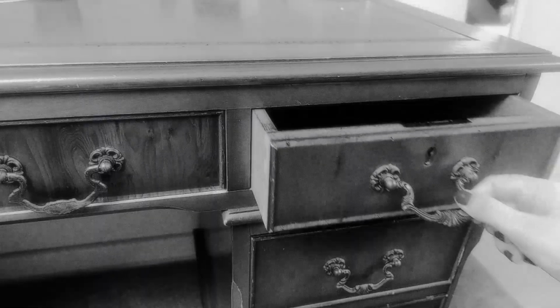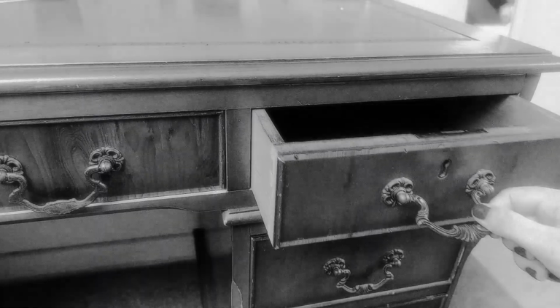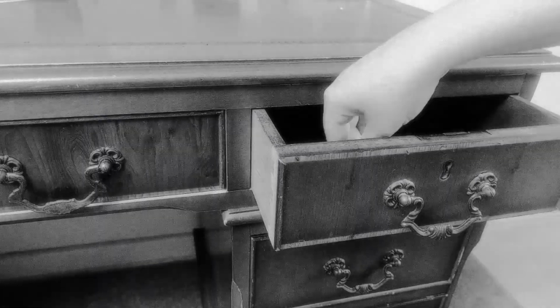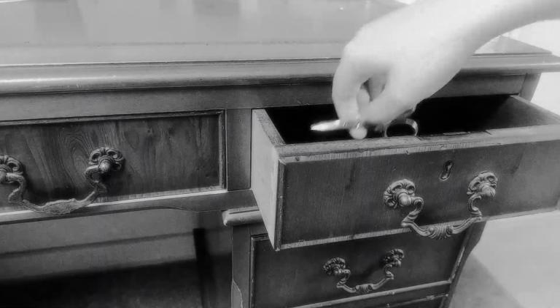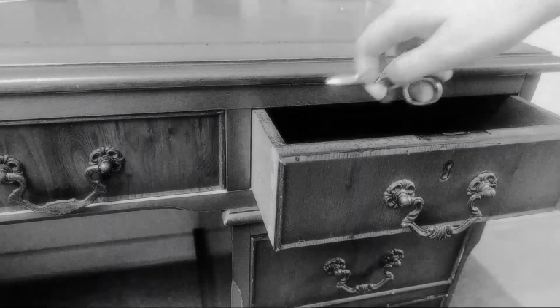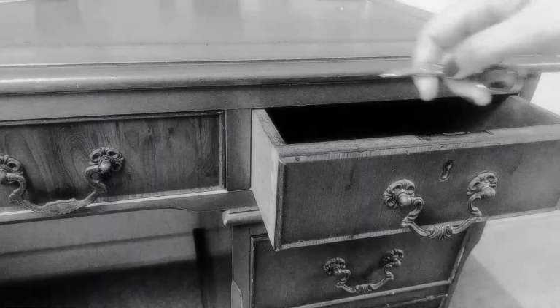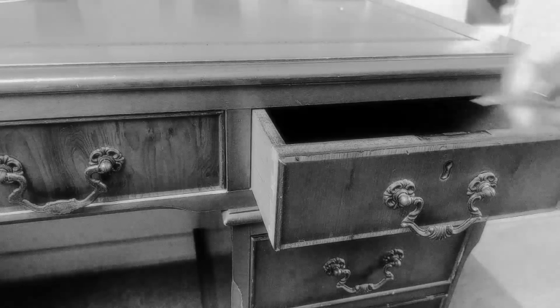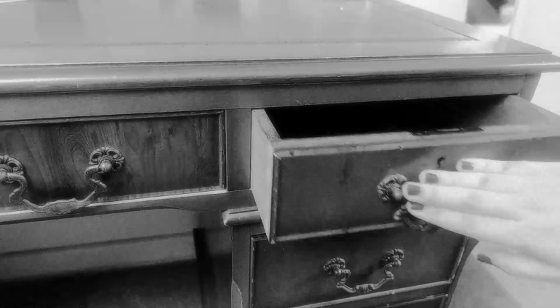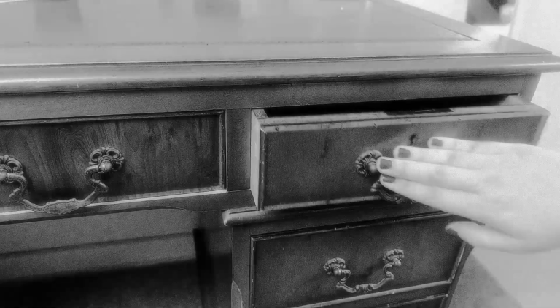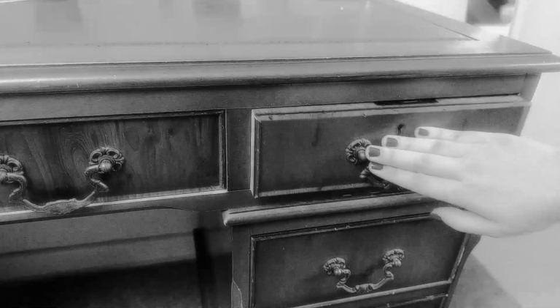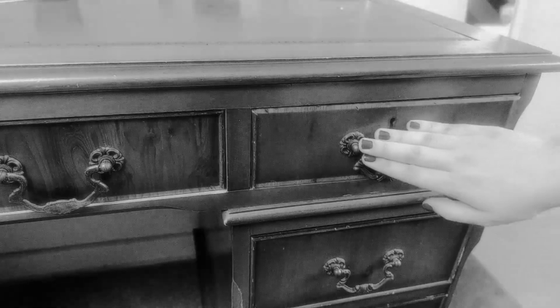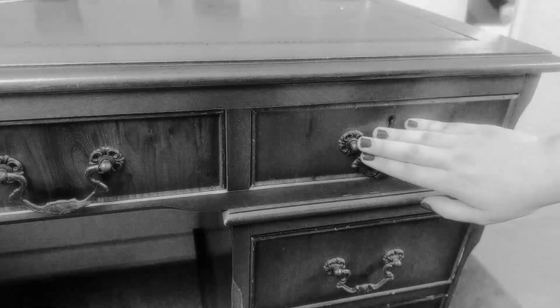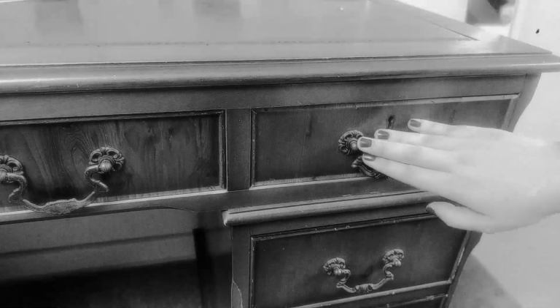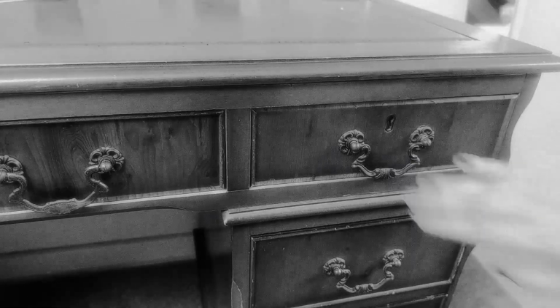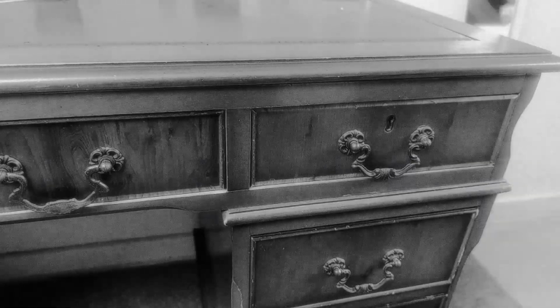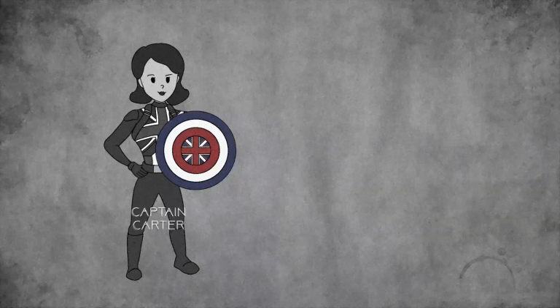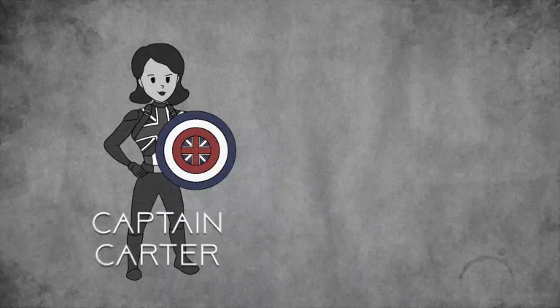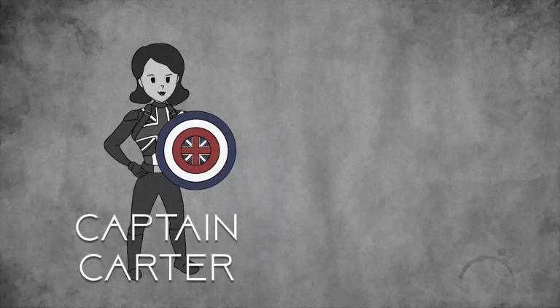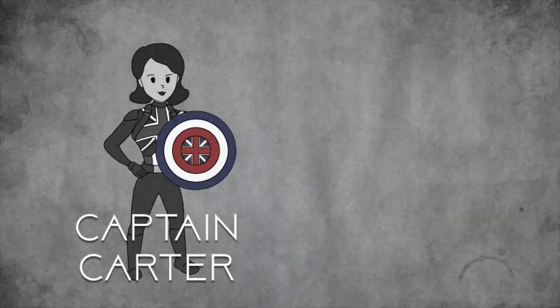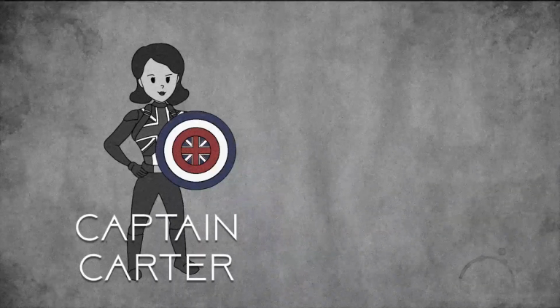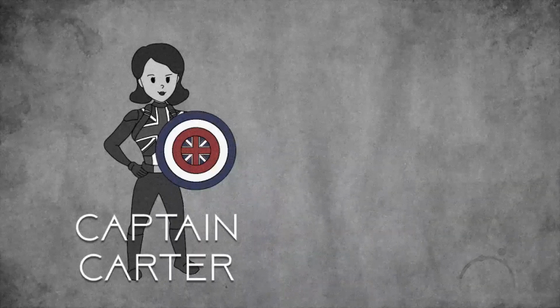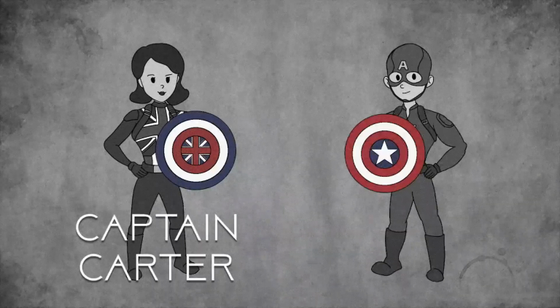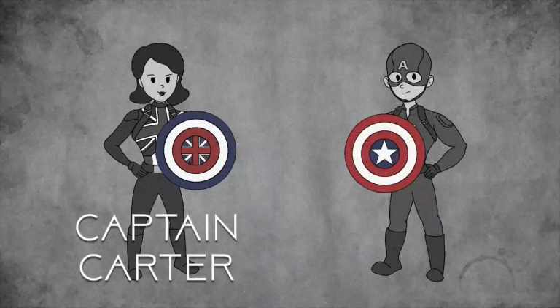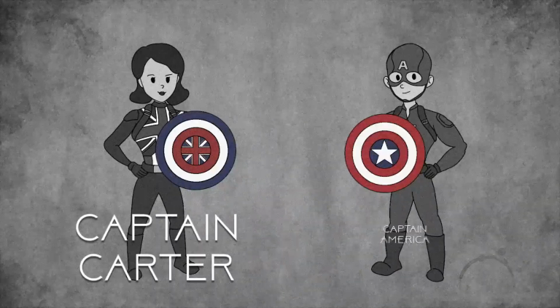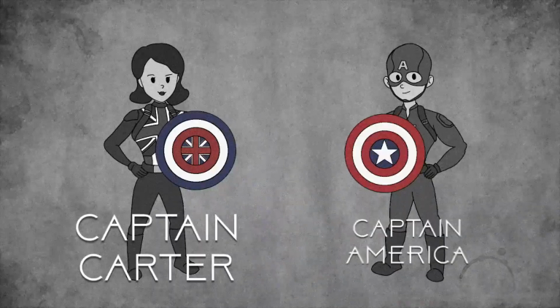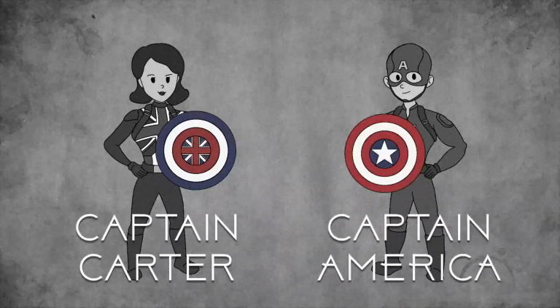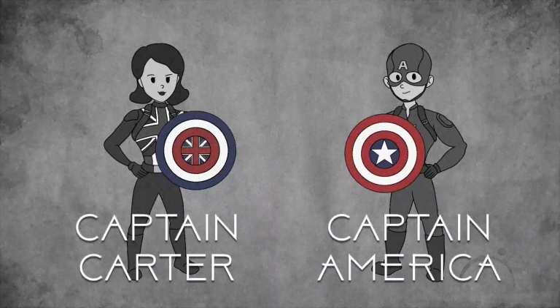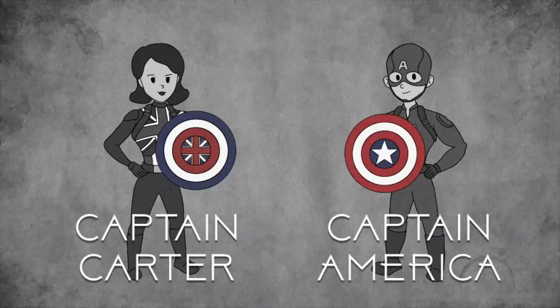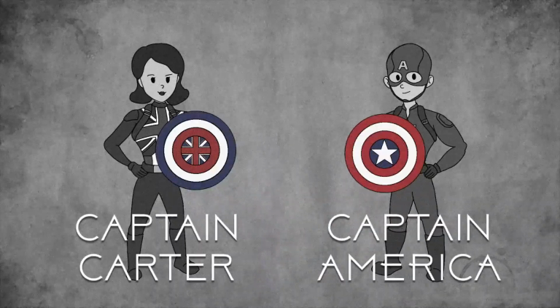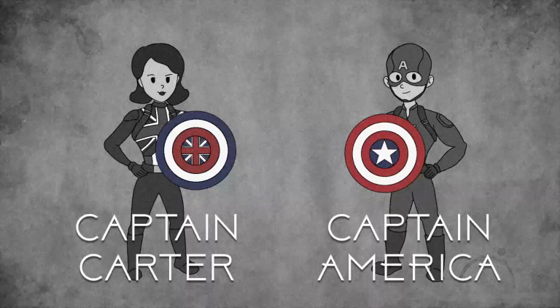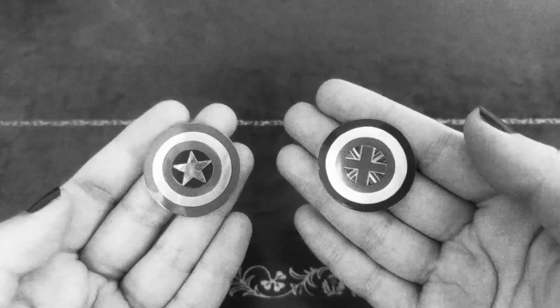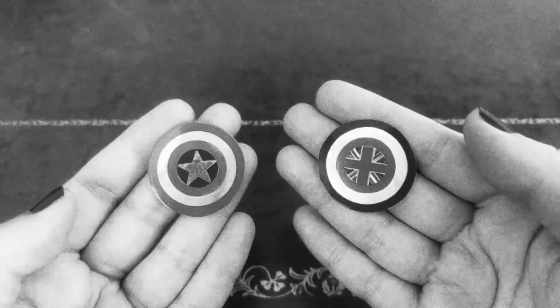Welcome to Crafting with Peggy Carter. Today I will show you how to make my shield and Captain America's shield as accessories.